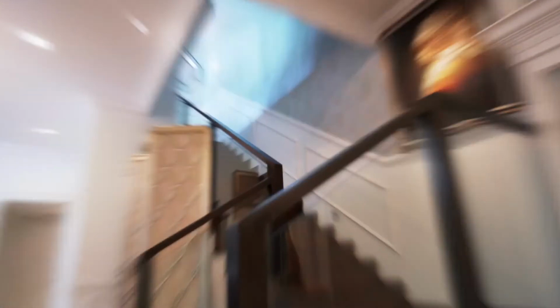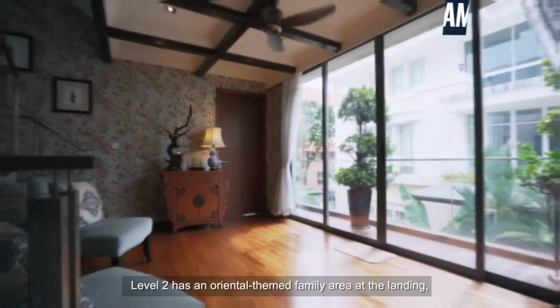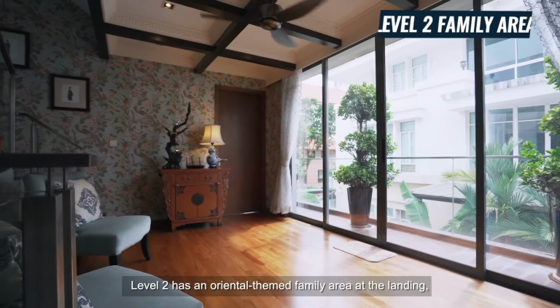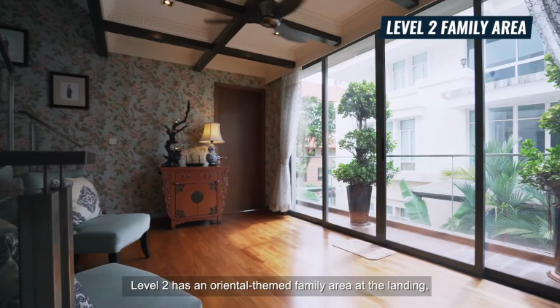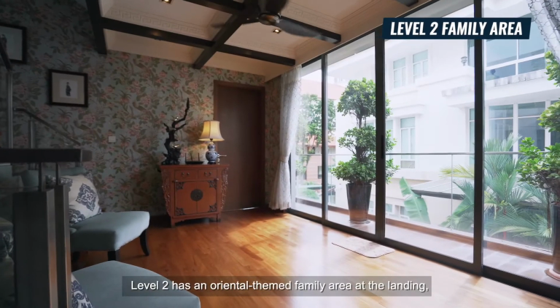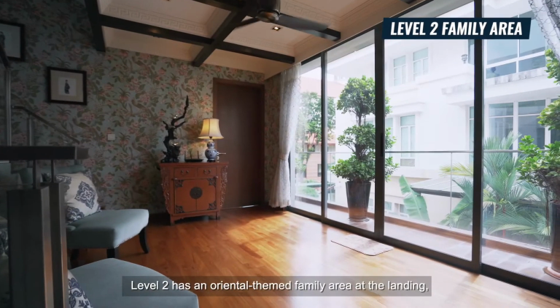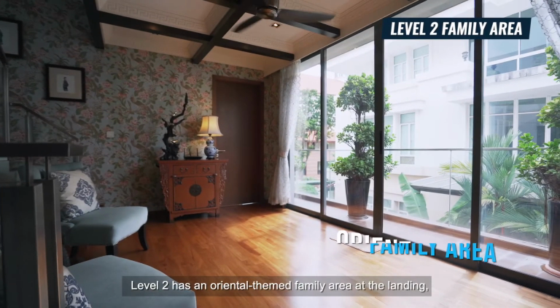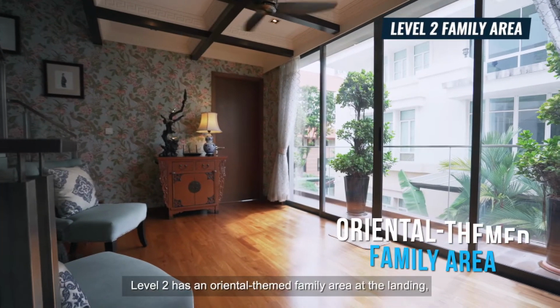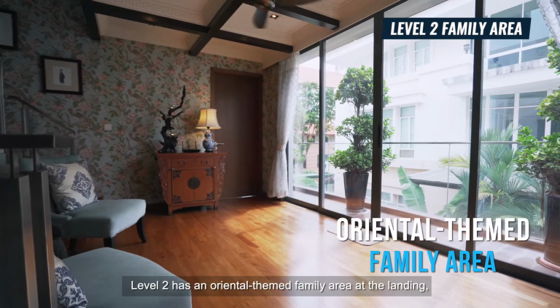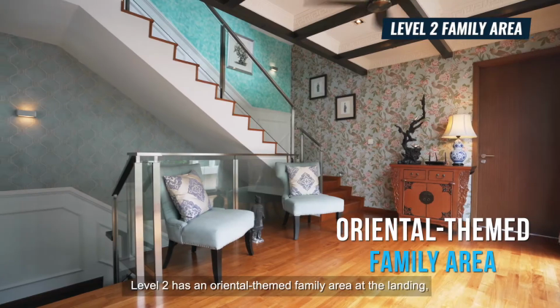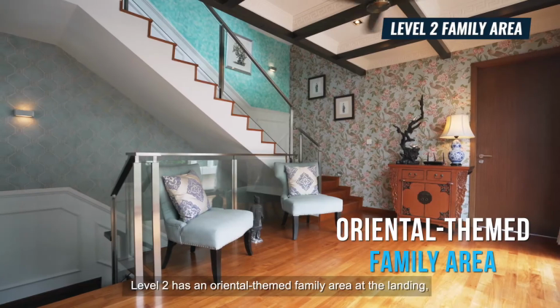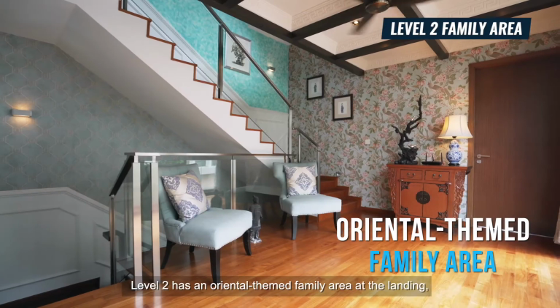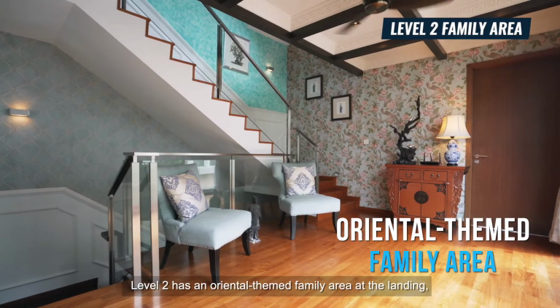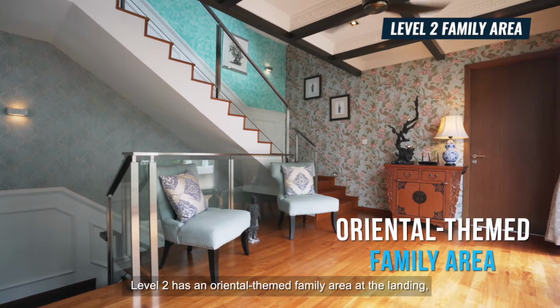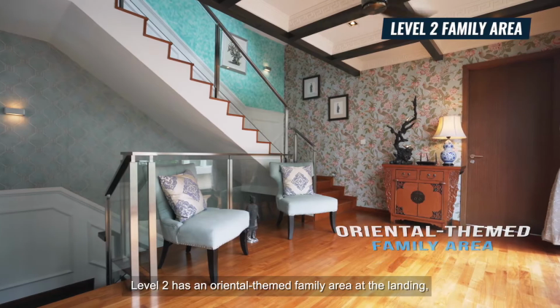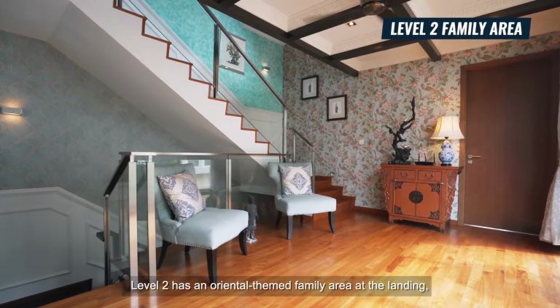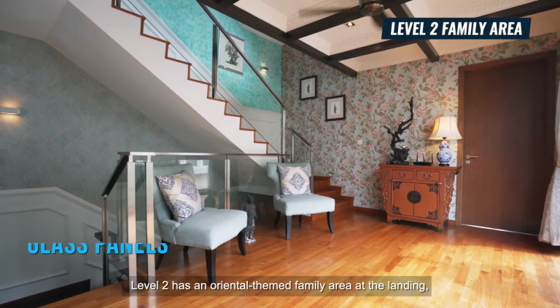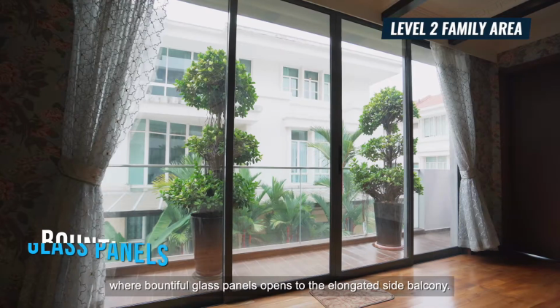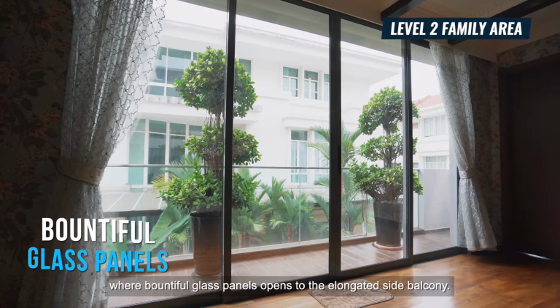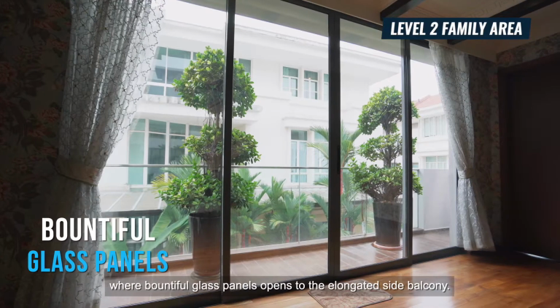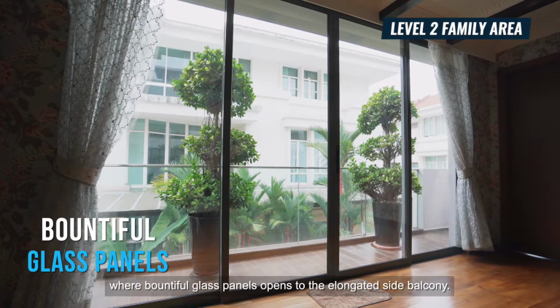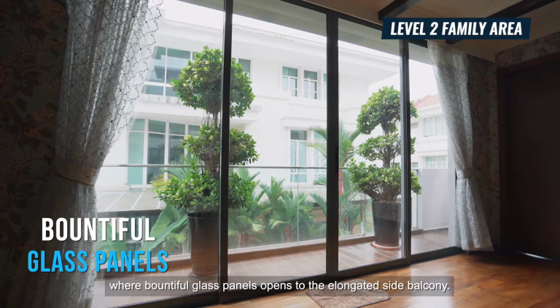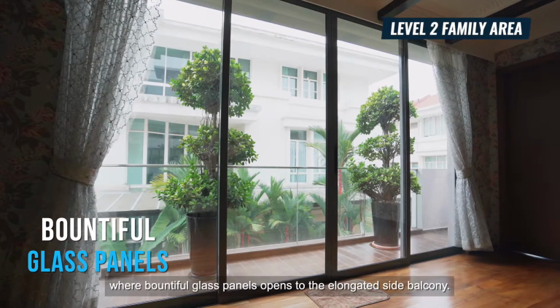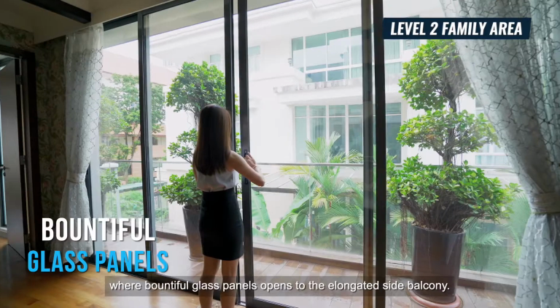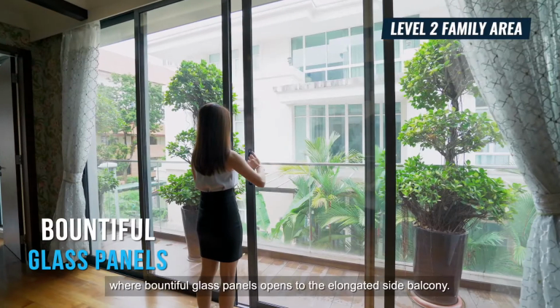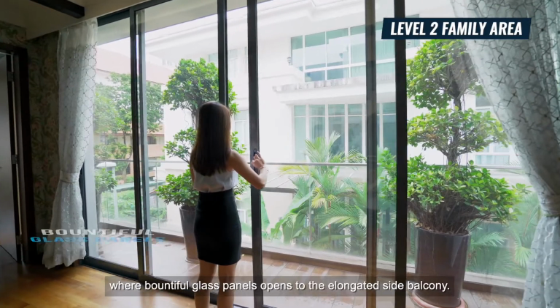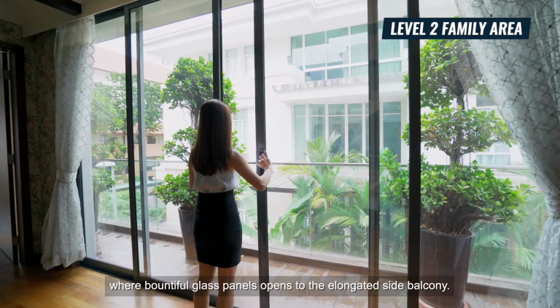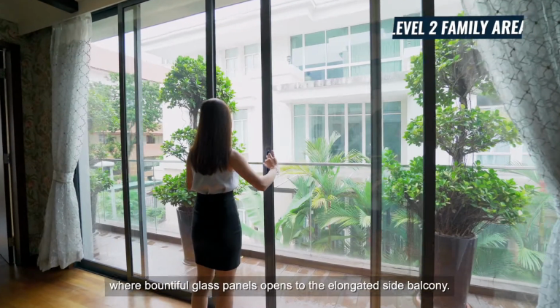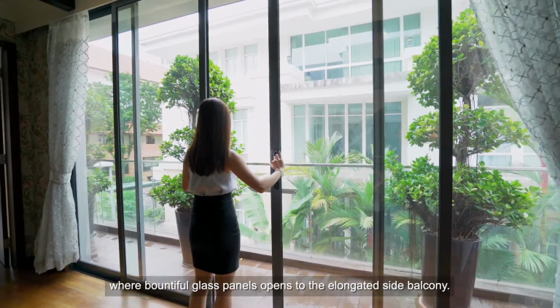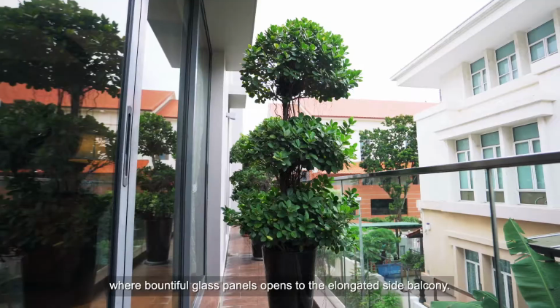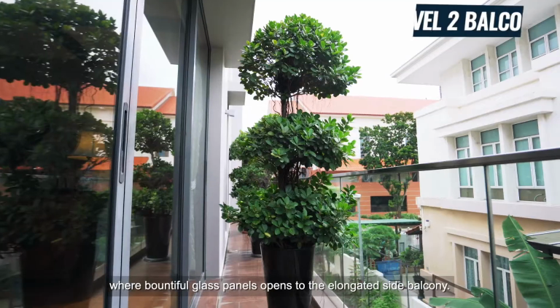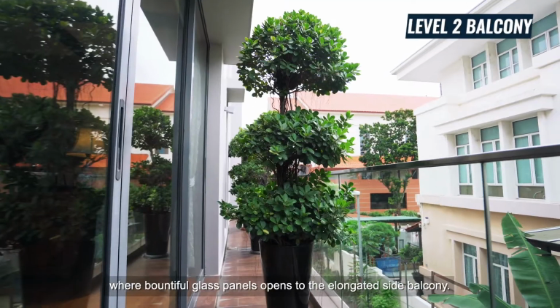Level 2 has an oriental-themed family area at the landing, where bountiful glass panels open to the elongated side balcony.